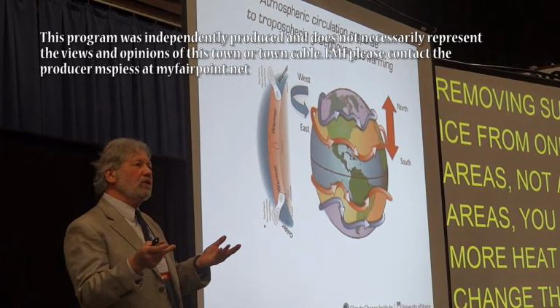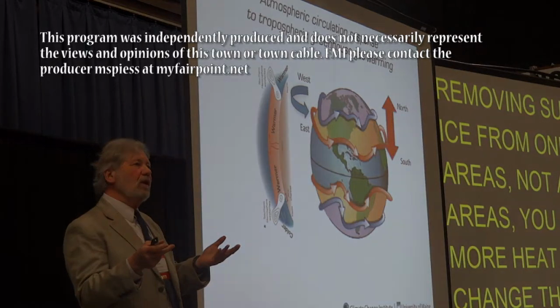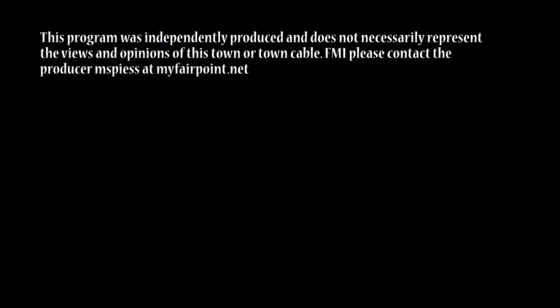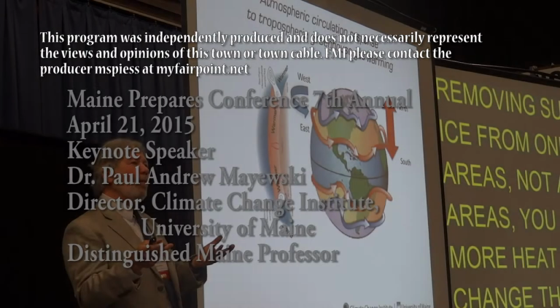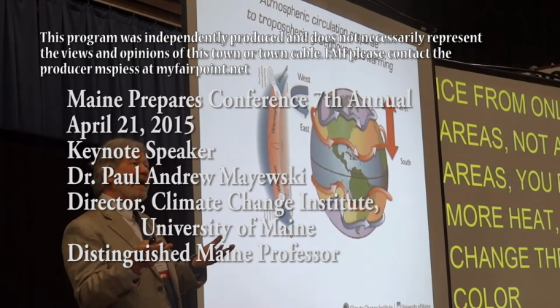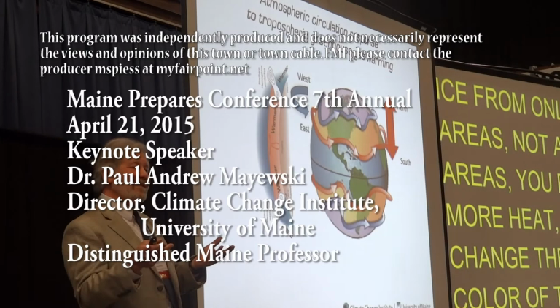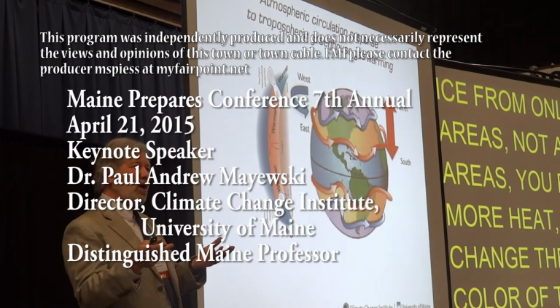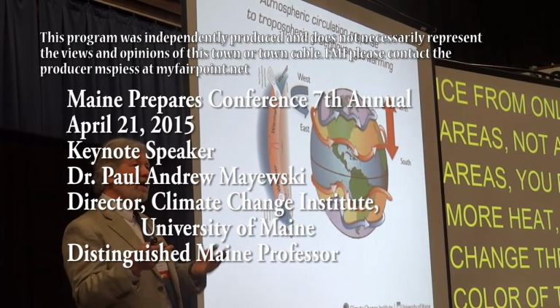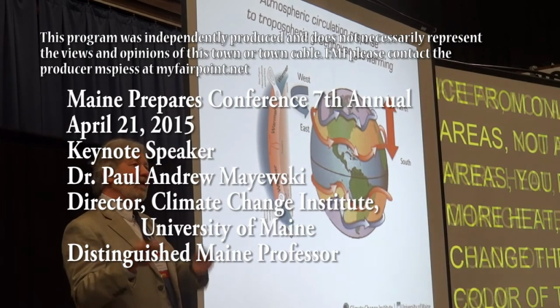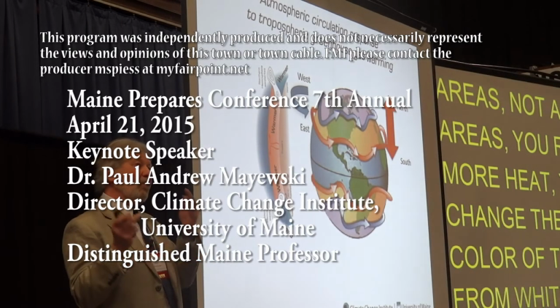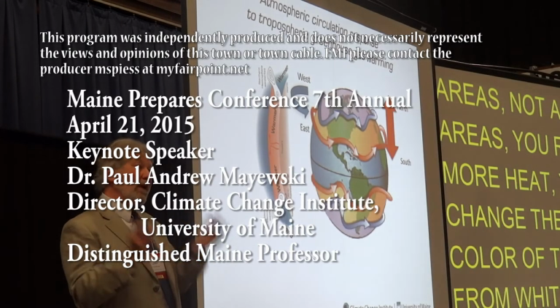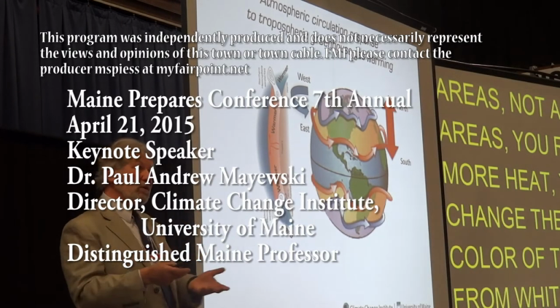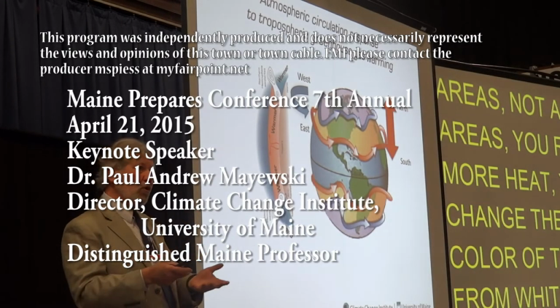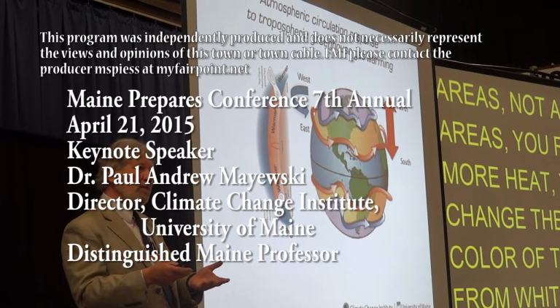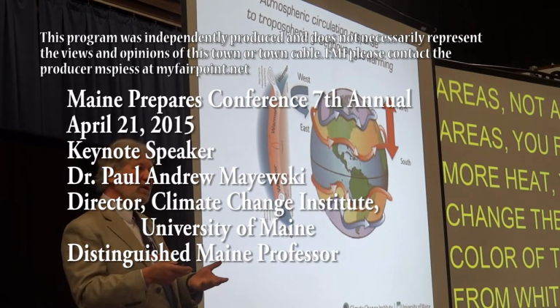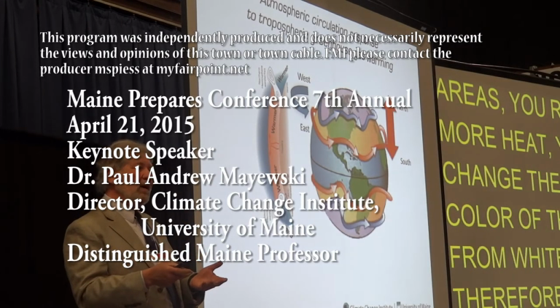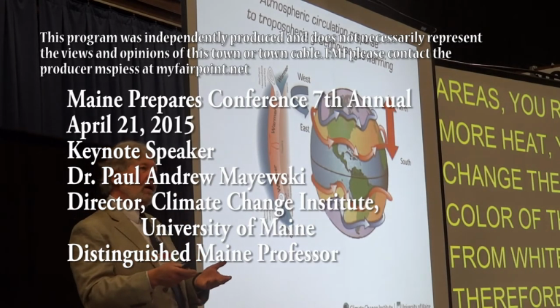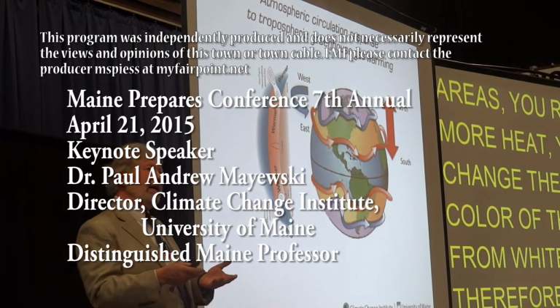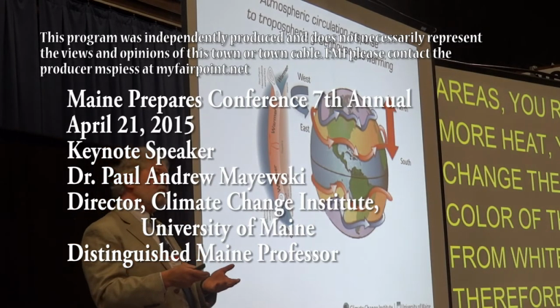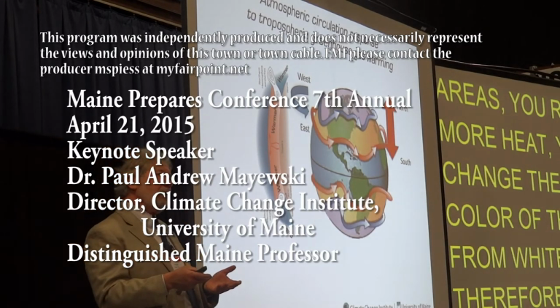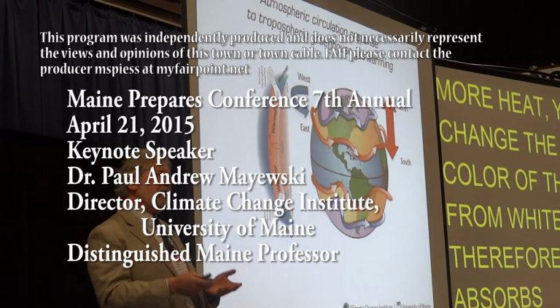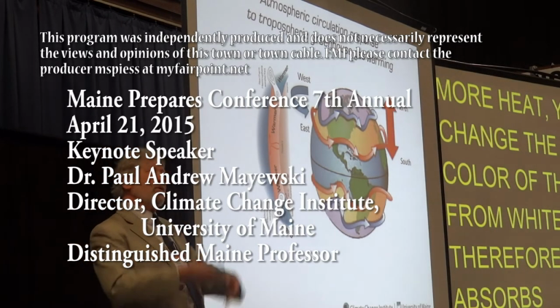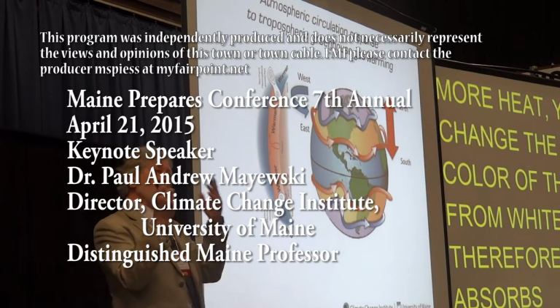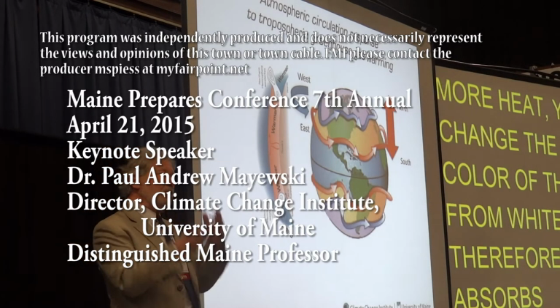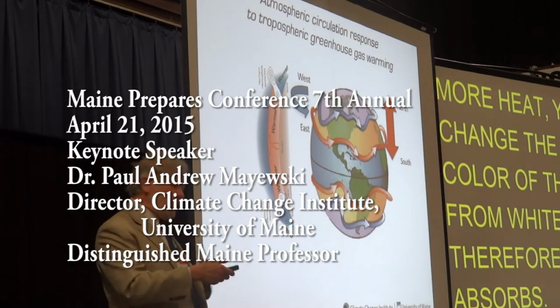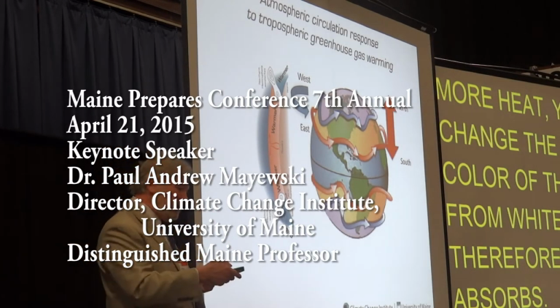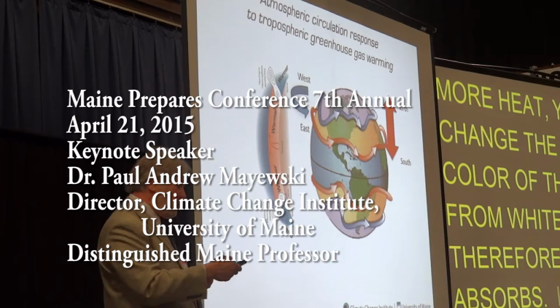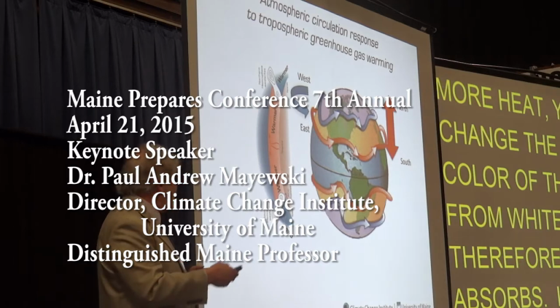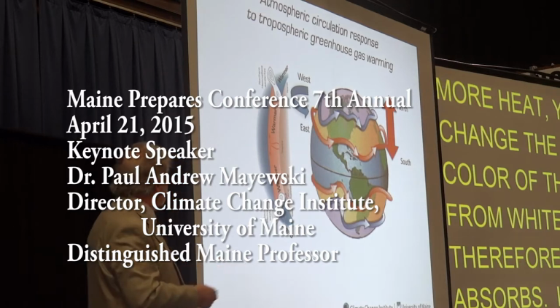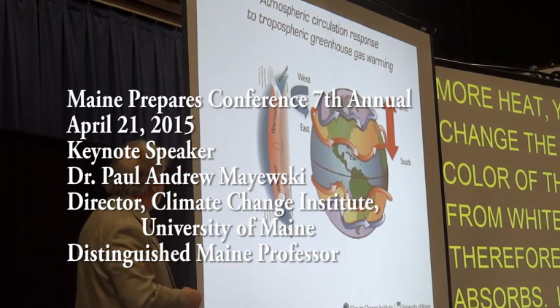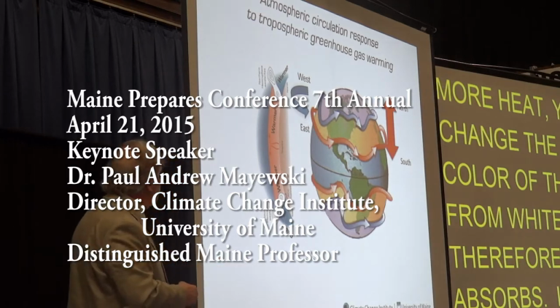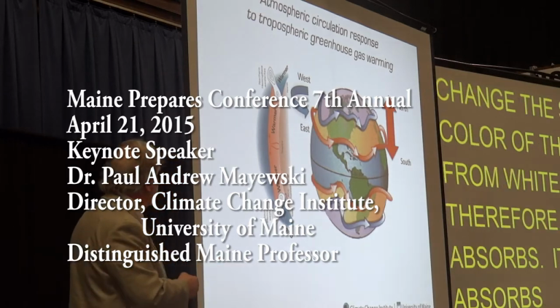From white to dark, it therefore absorbs heat, but also re-radiates that heat.